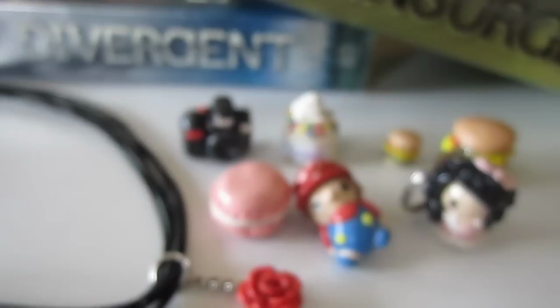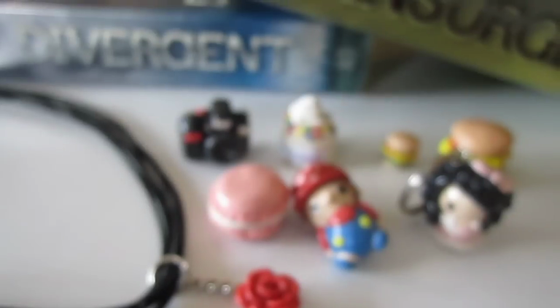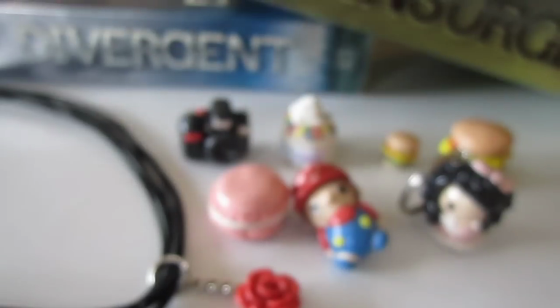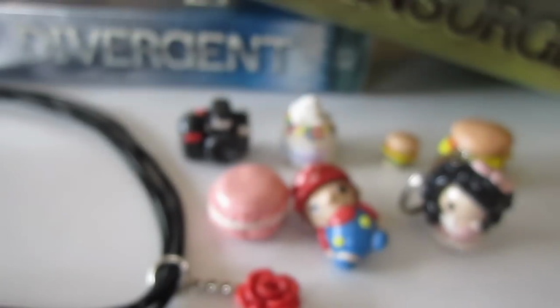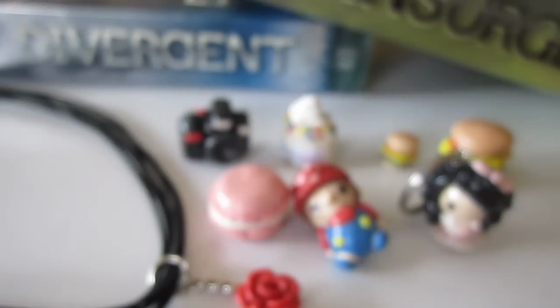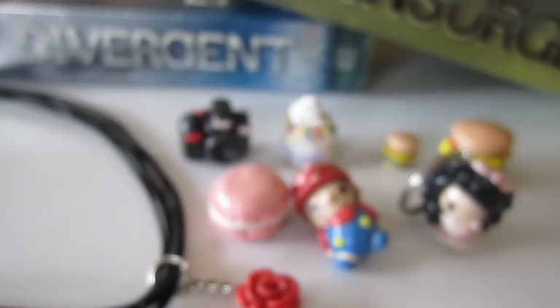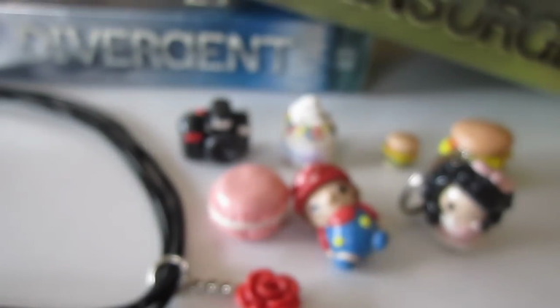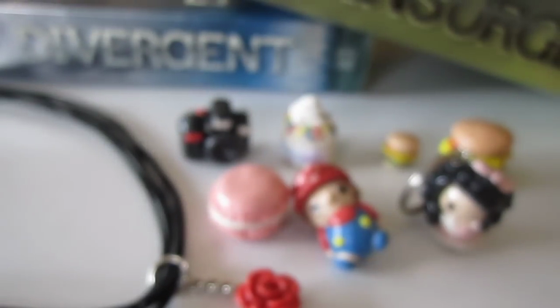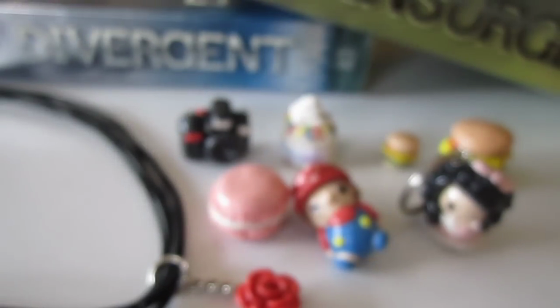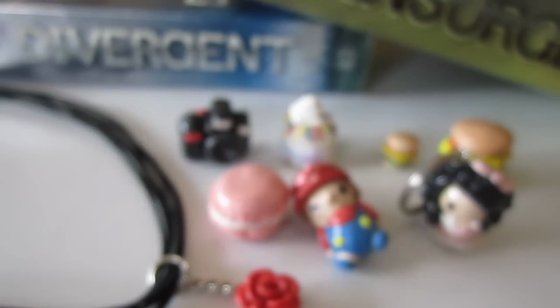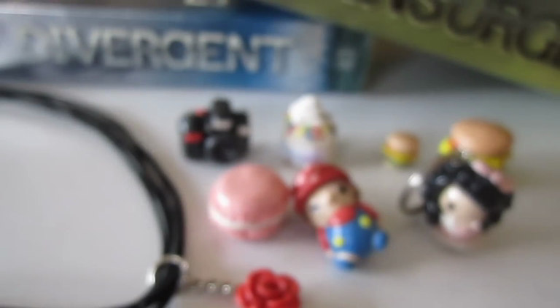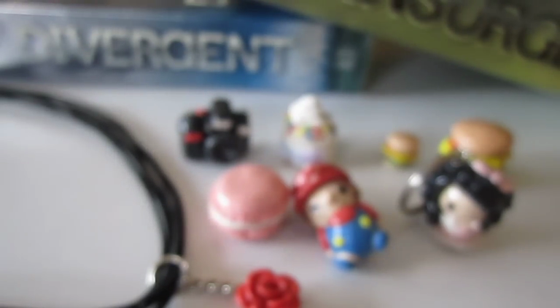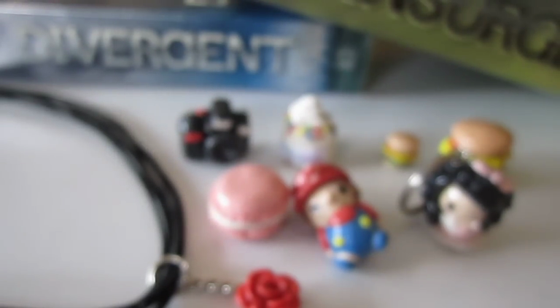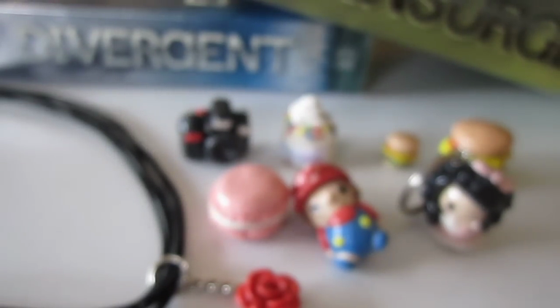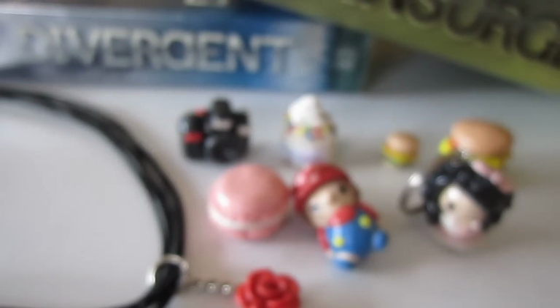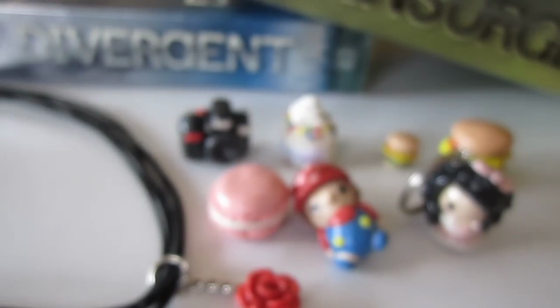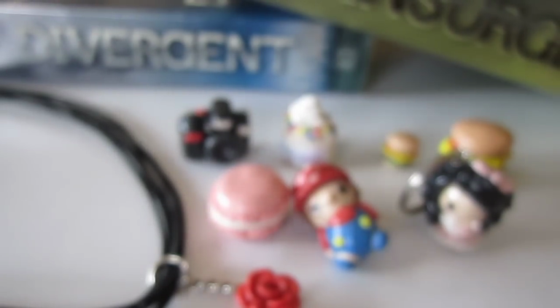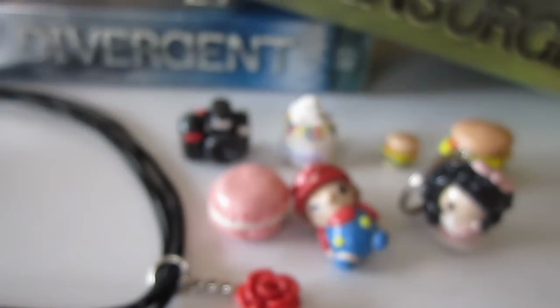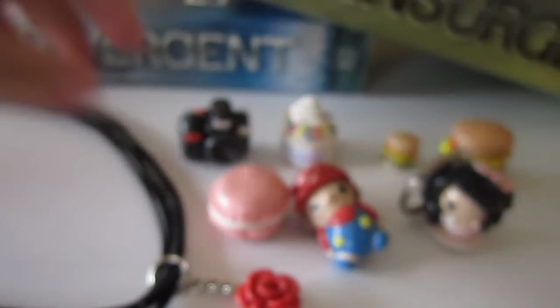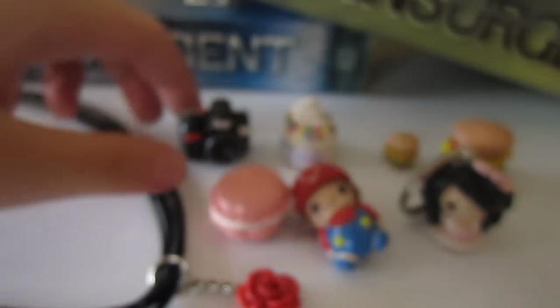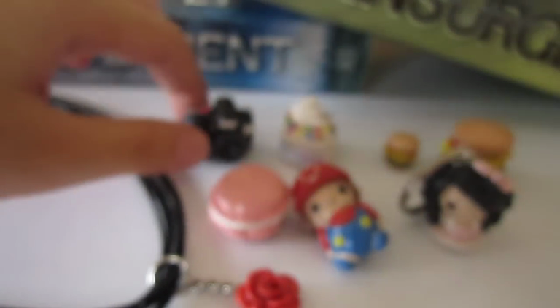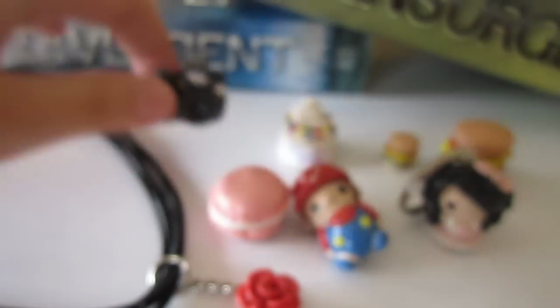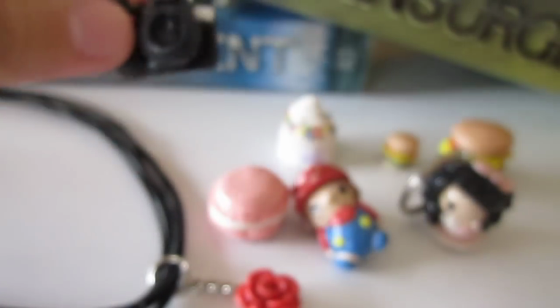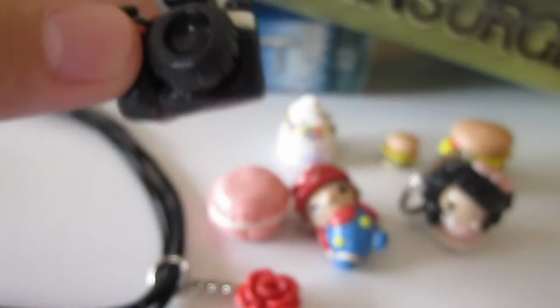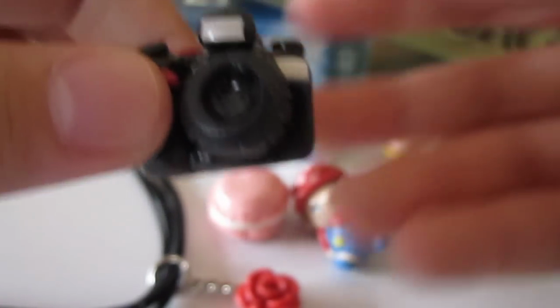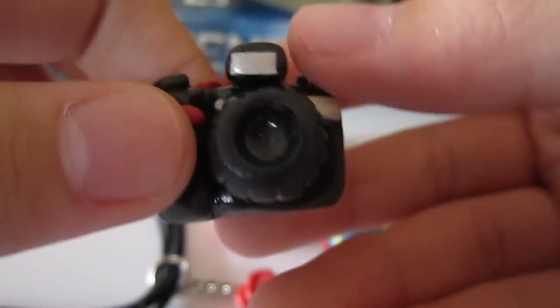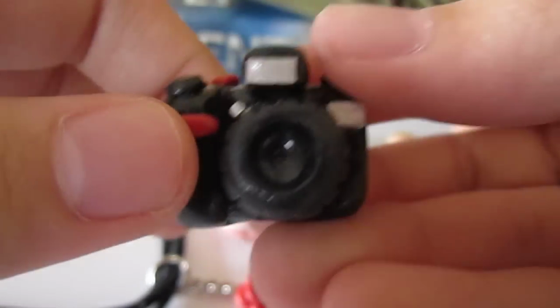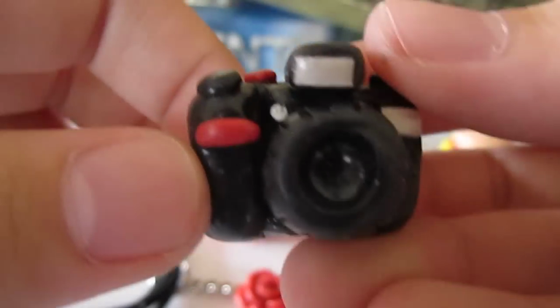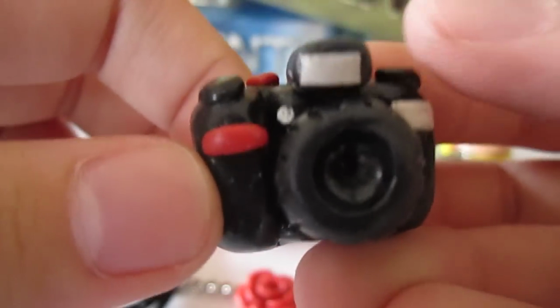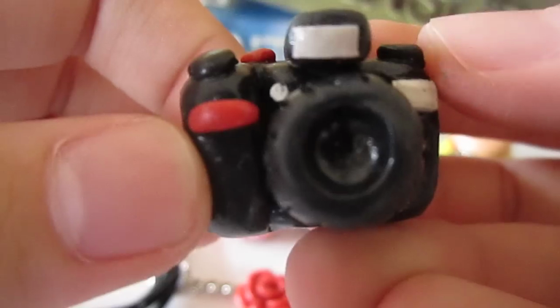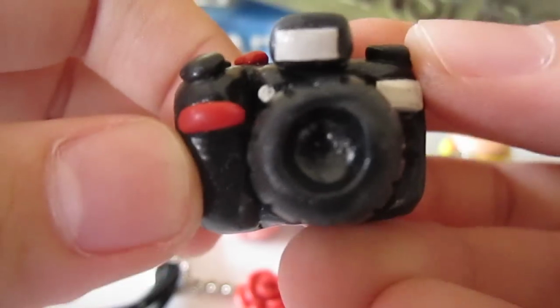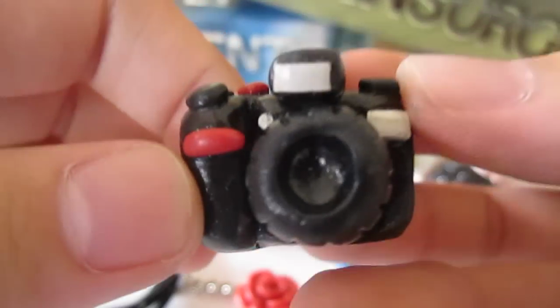Hey everyone, this is going to be another charm update. The first thing I want to show you guys is this Nikon DSLR.